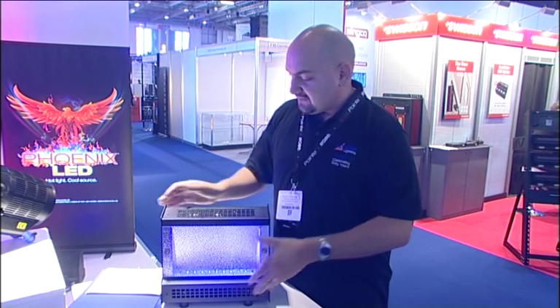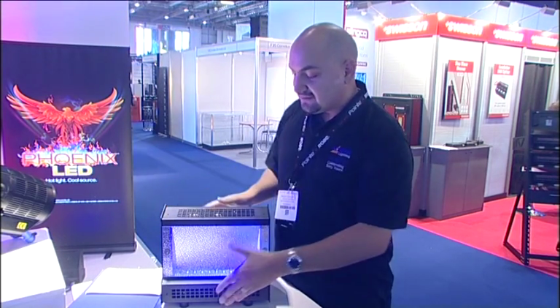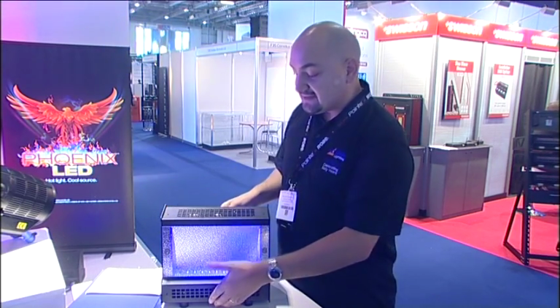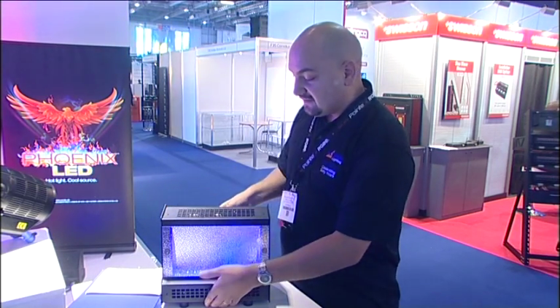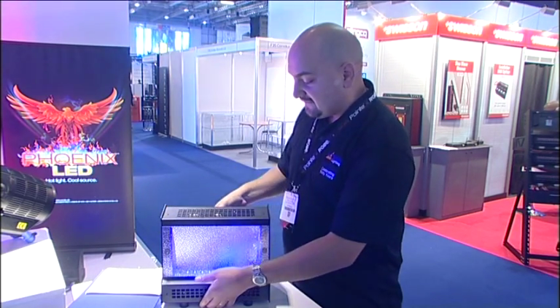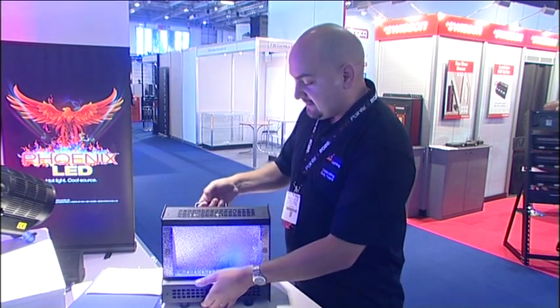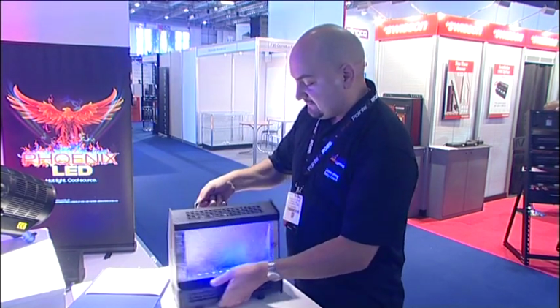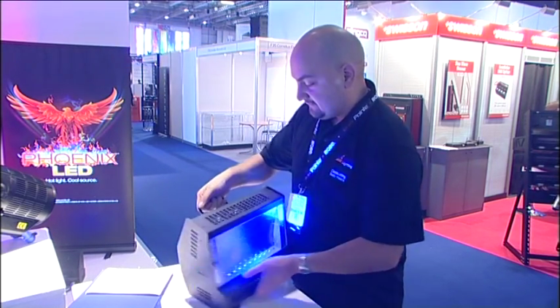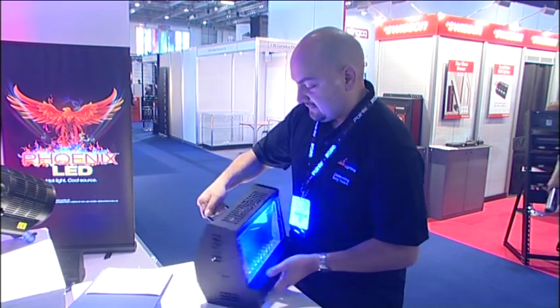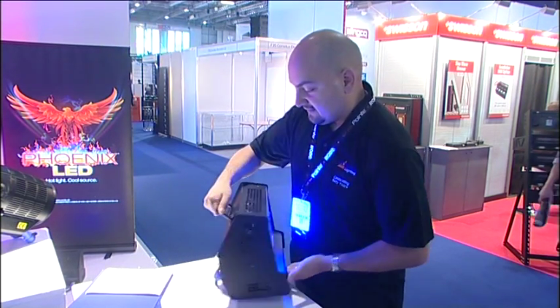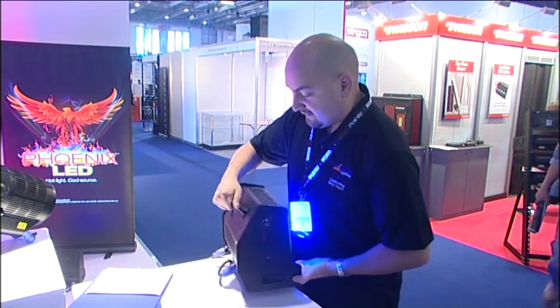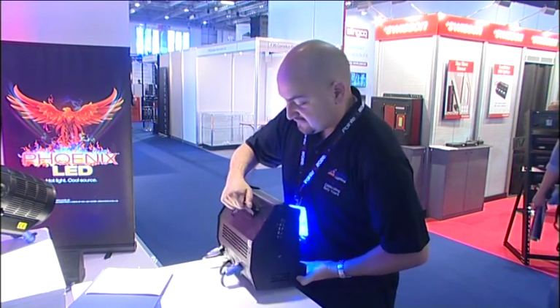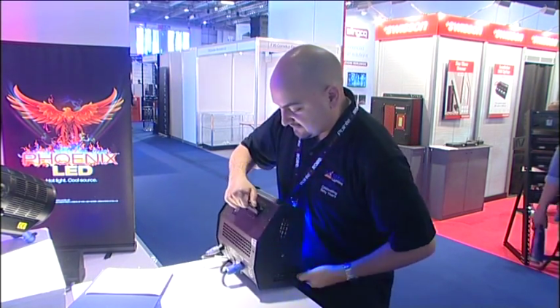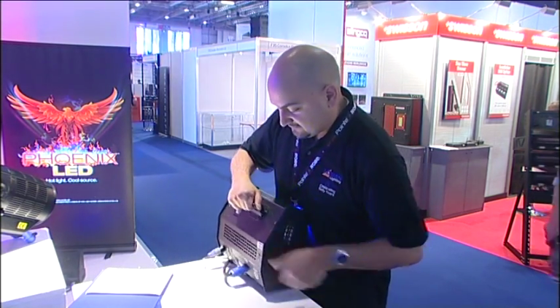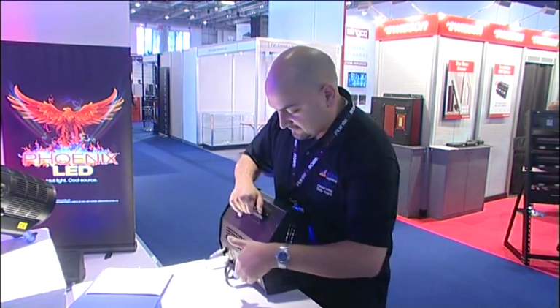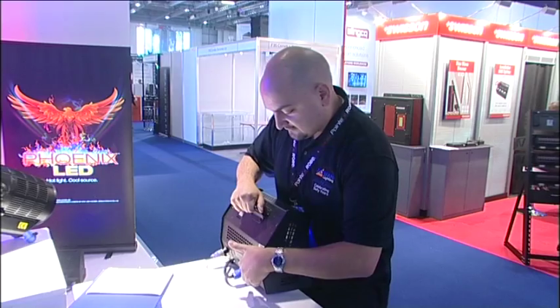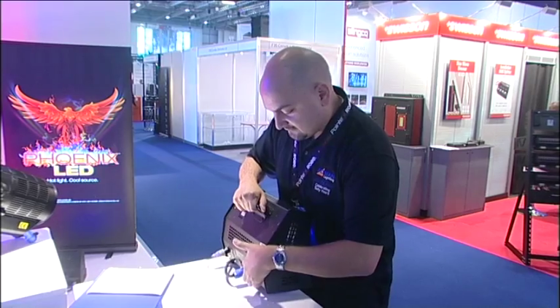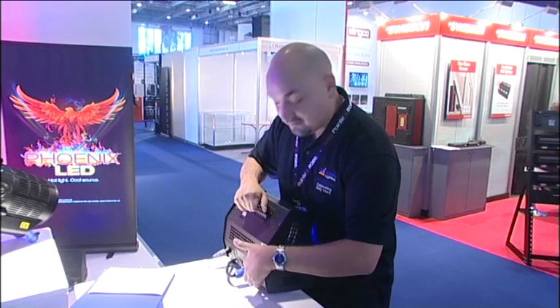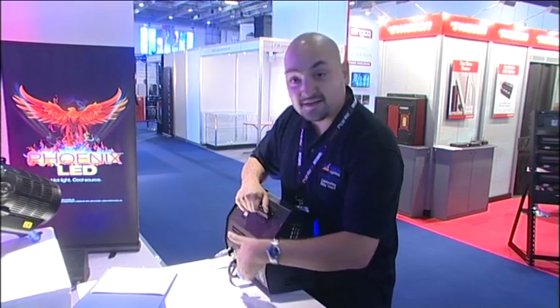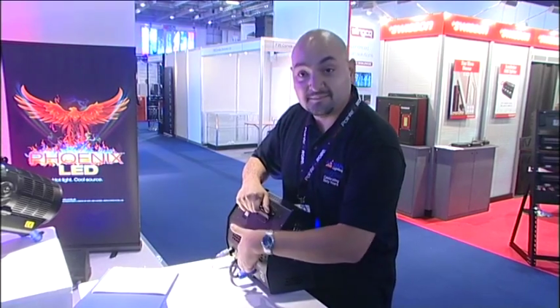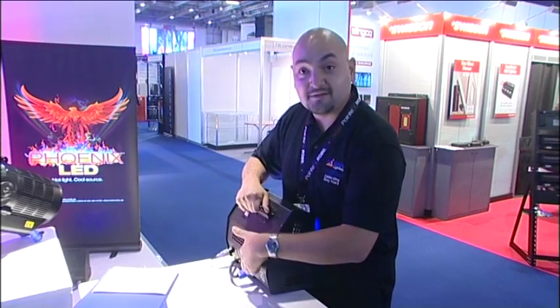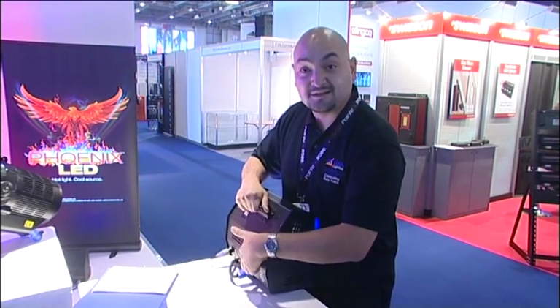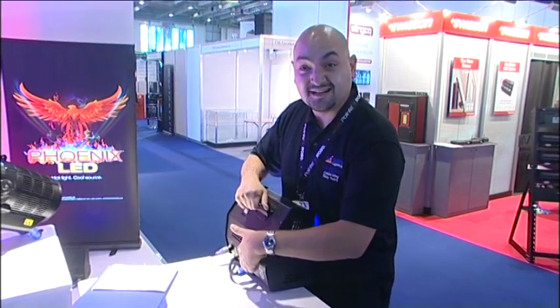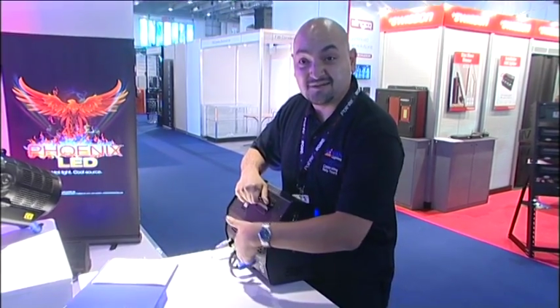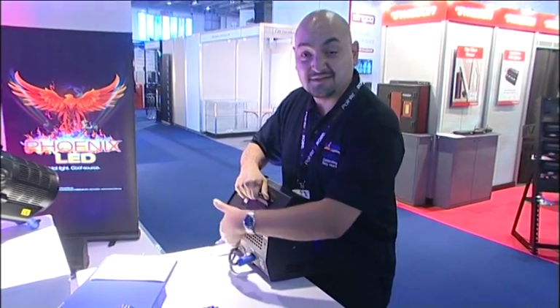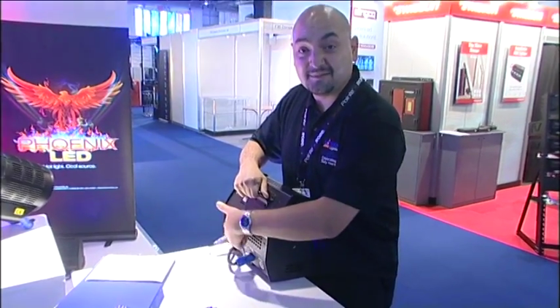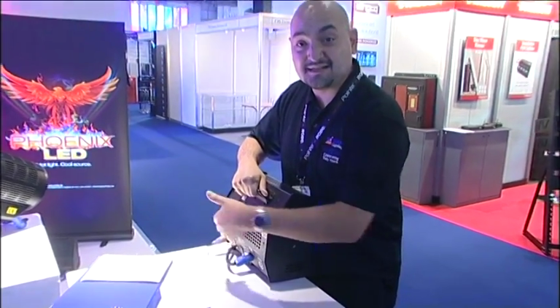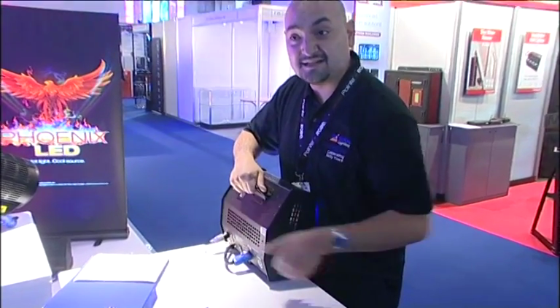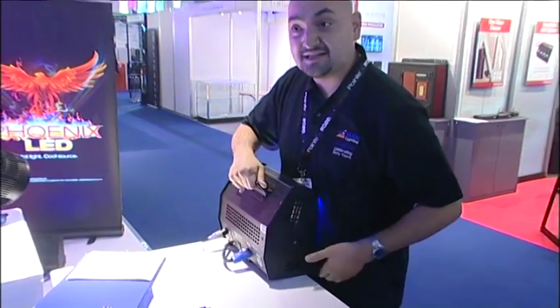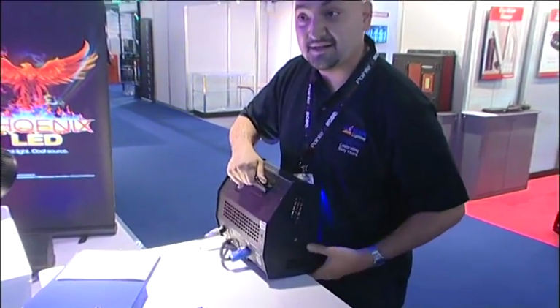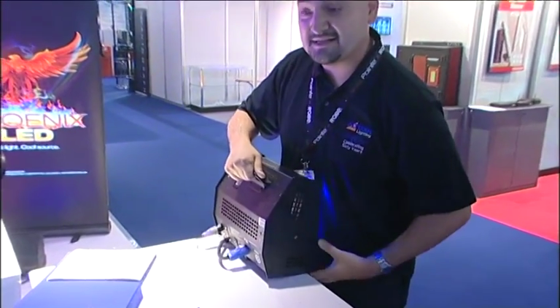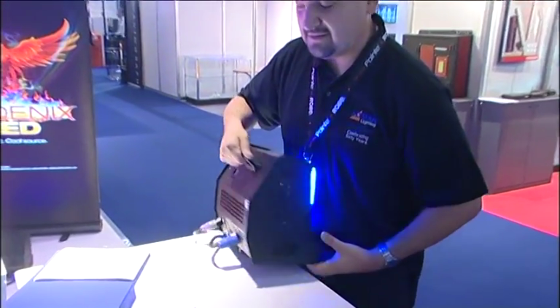The unit has no fan. It offers PowerCon in, PowerCon out, DMX in, and DMX out.